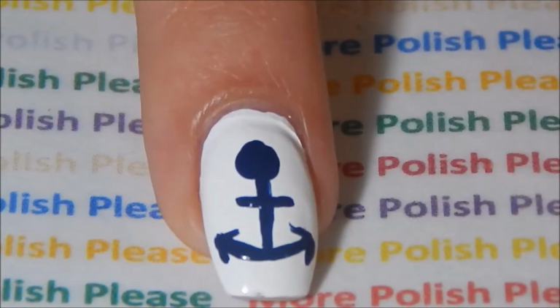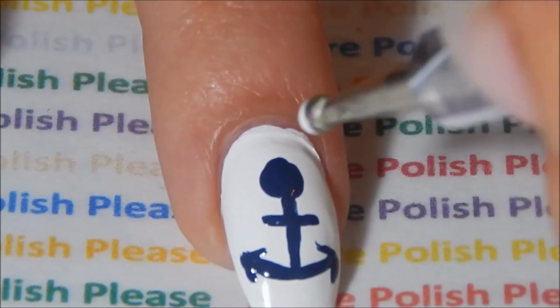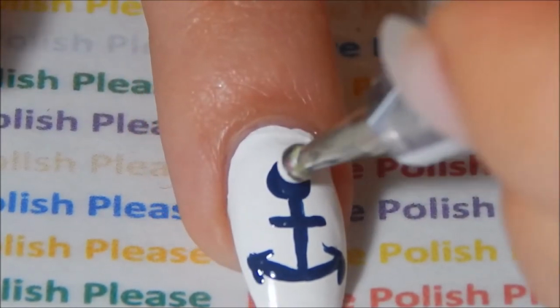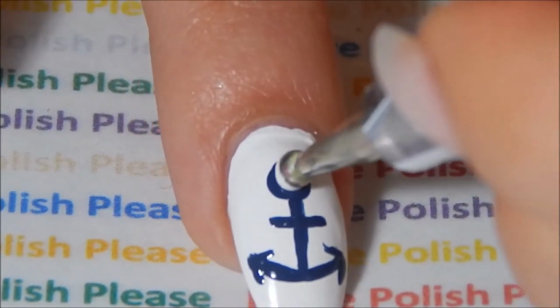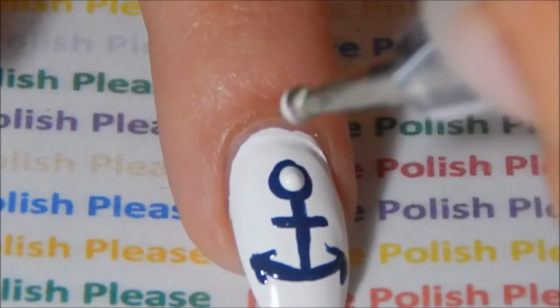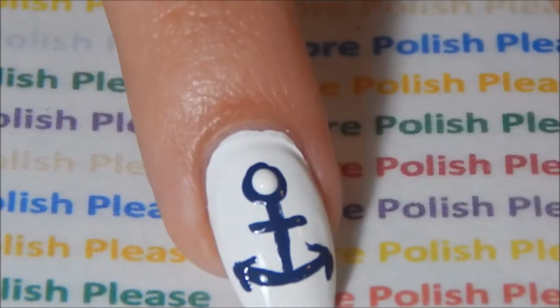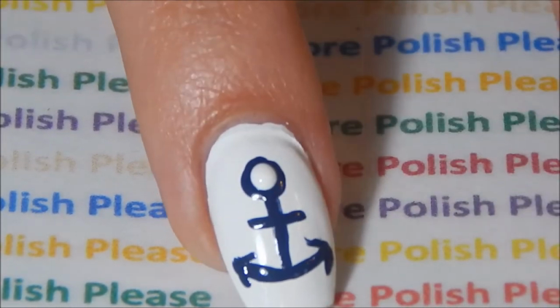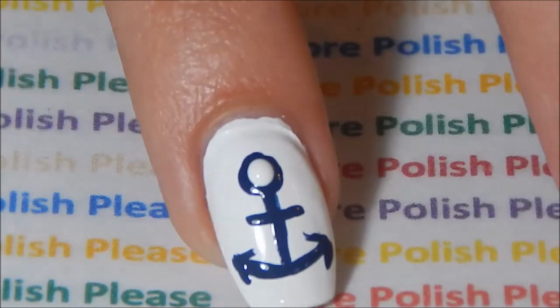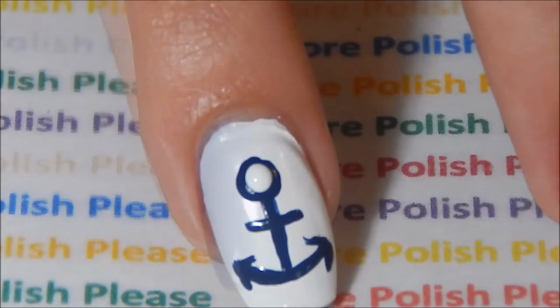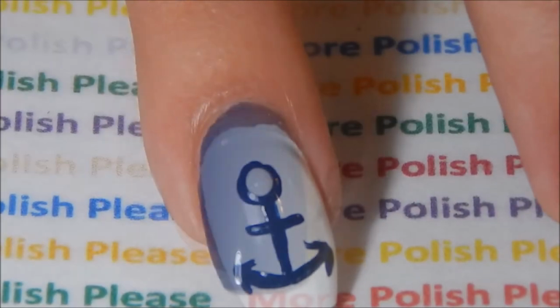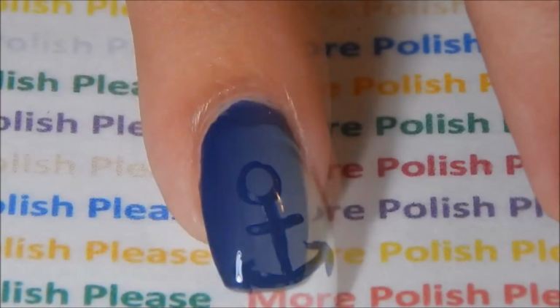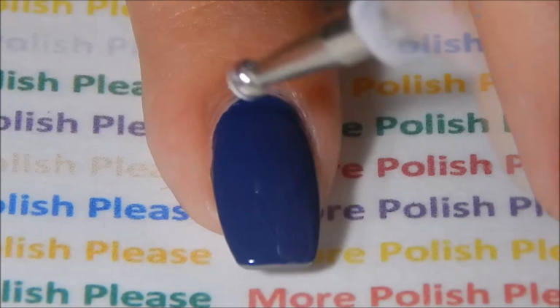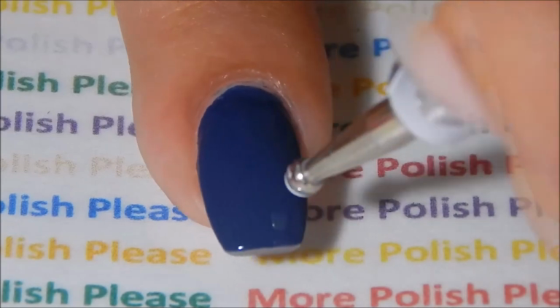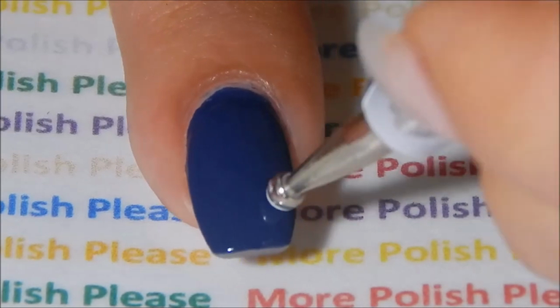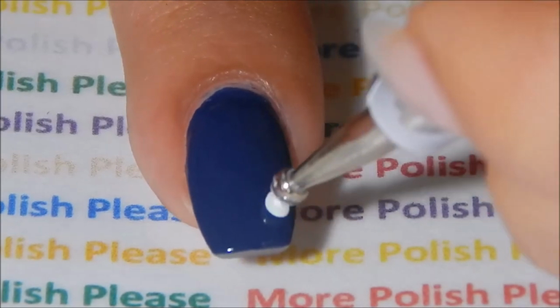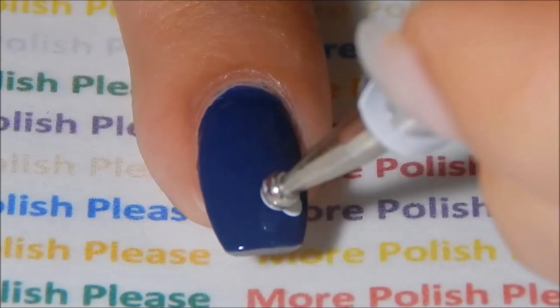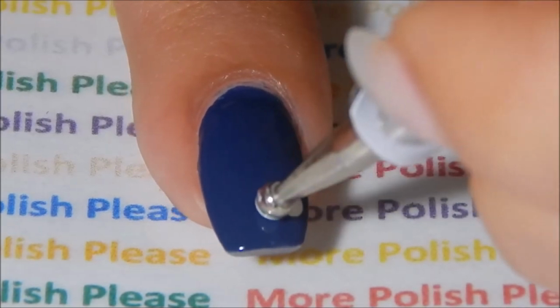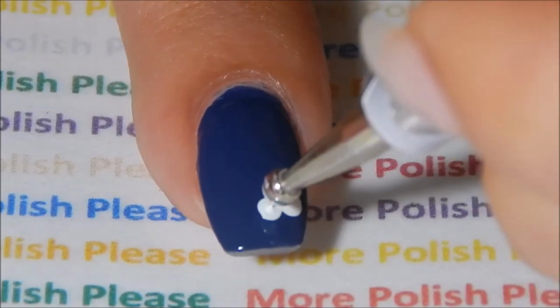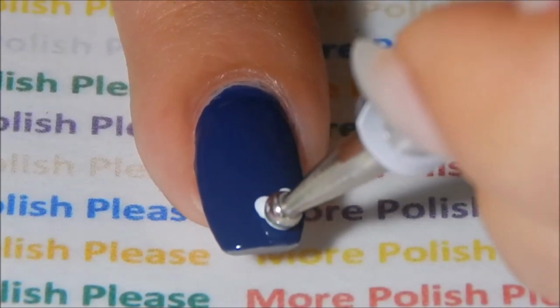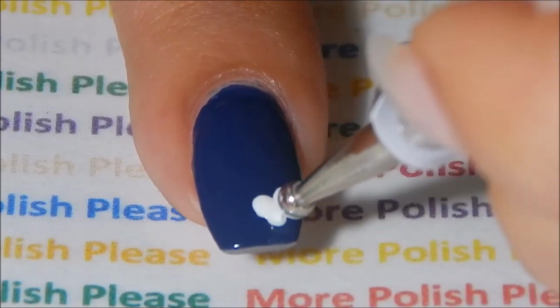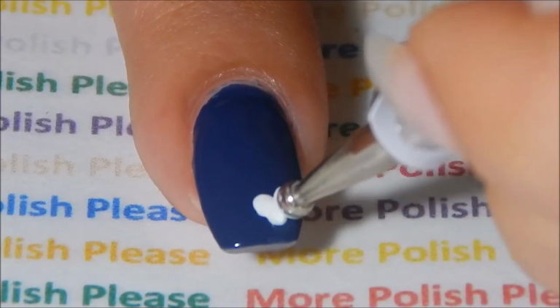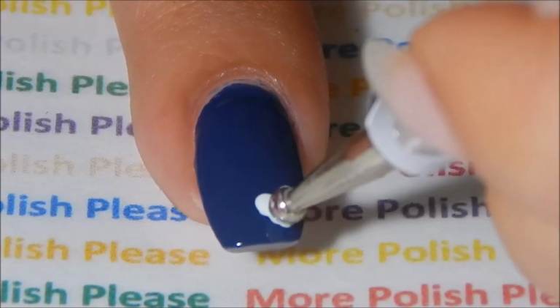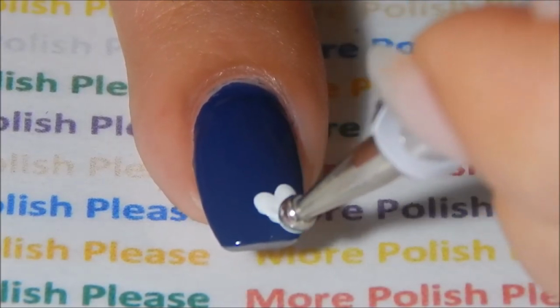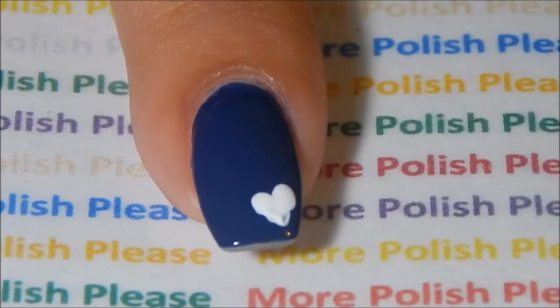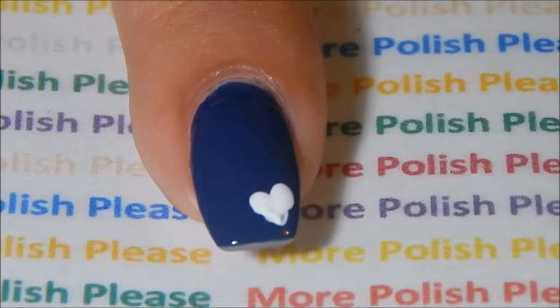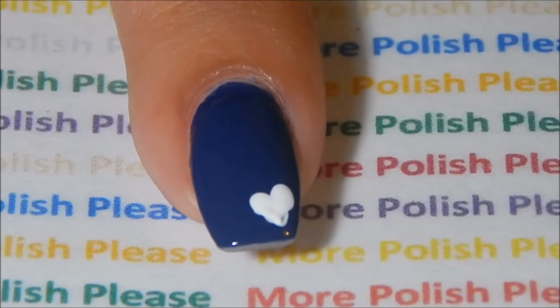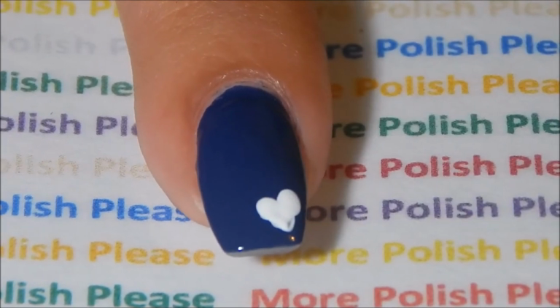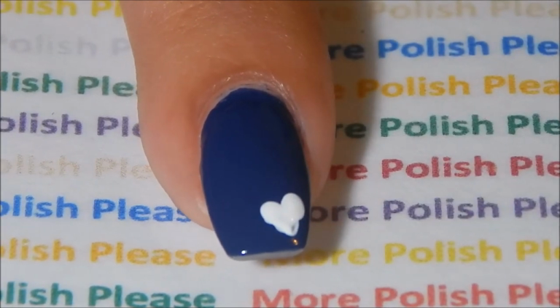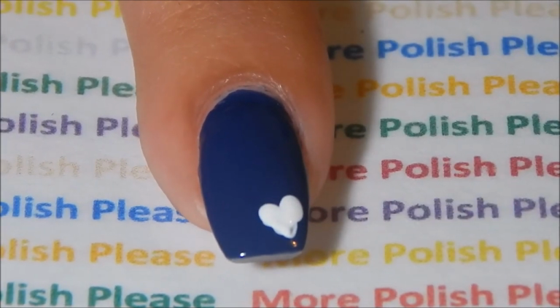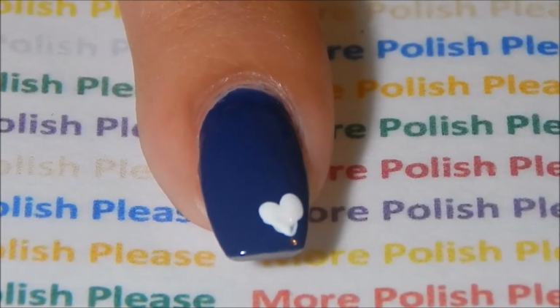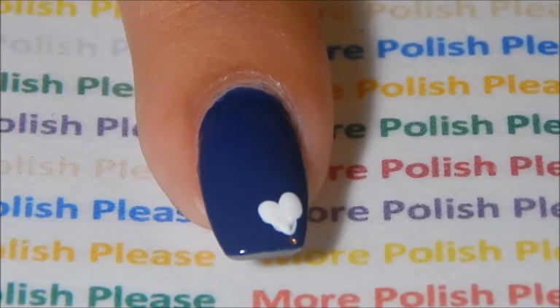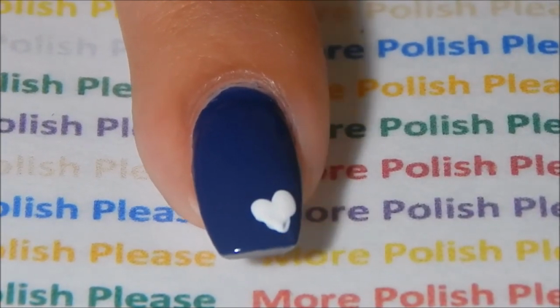With a large dotting tool and white polish, make a heart. With red polish, go over the white heart.